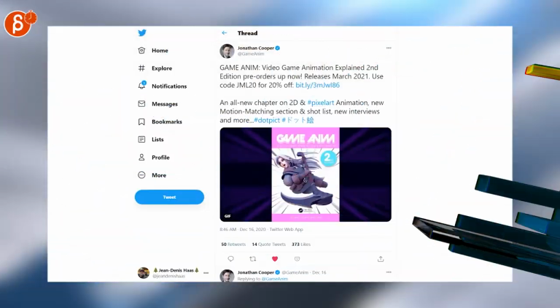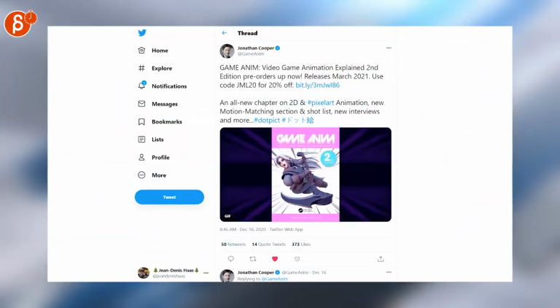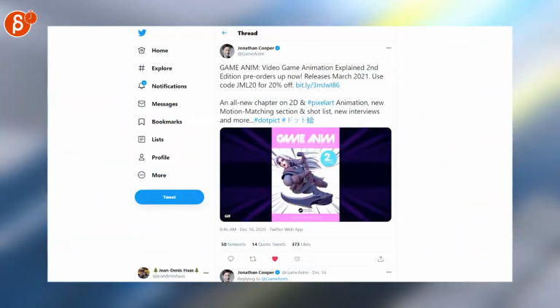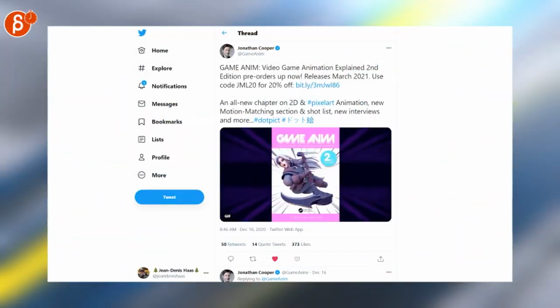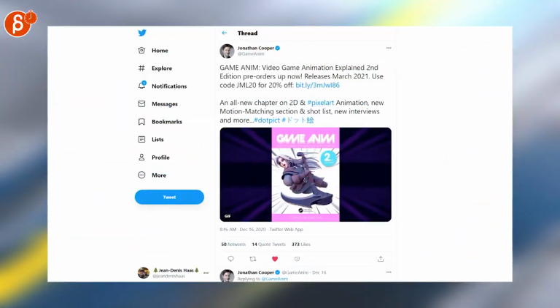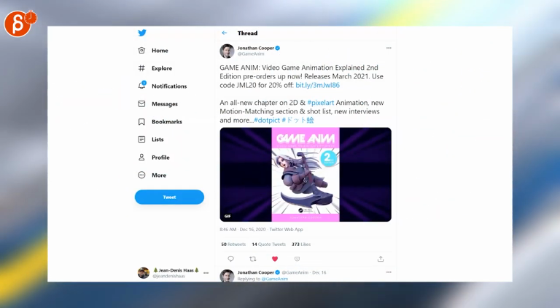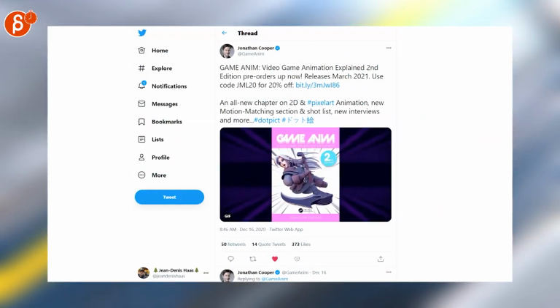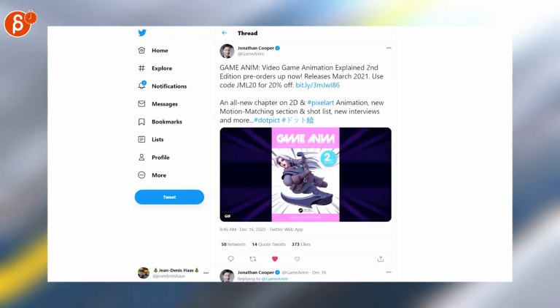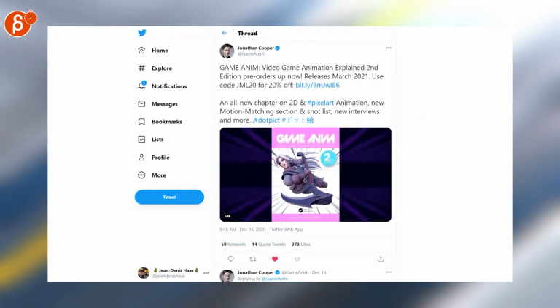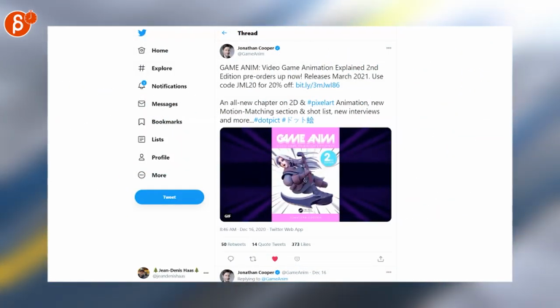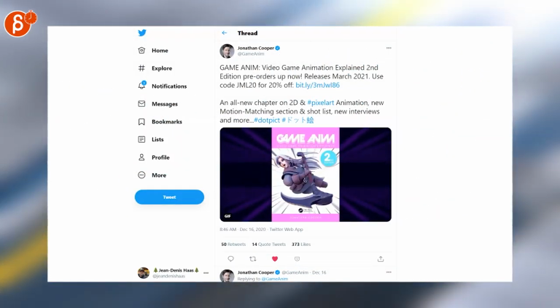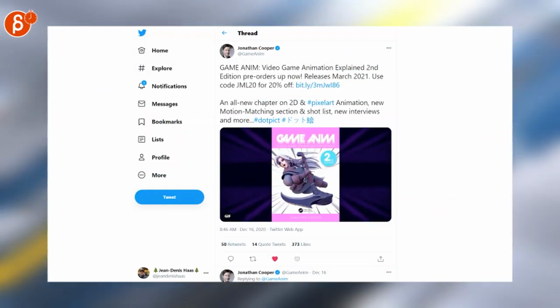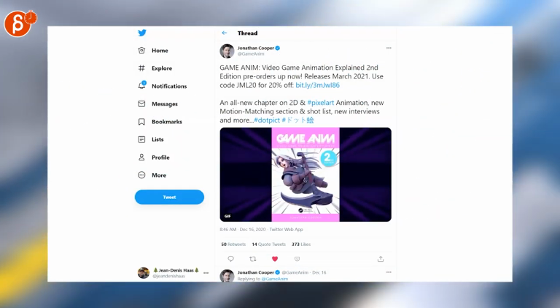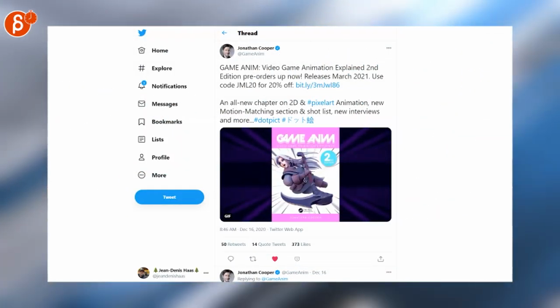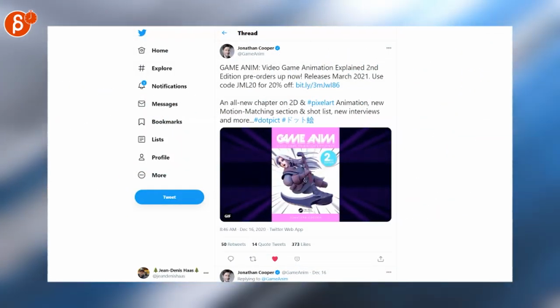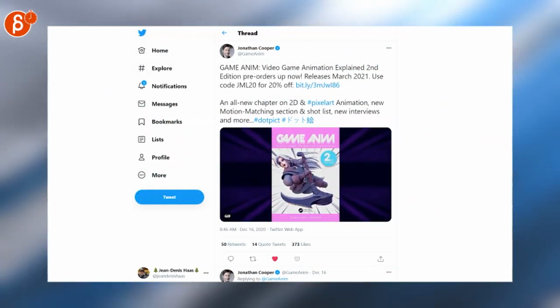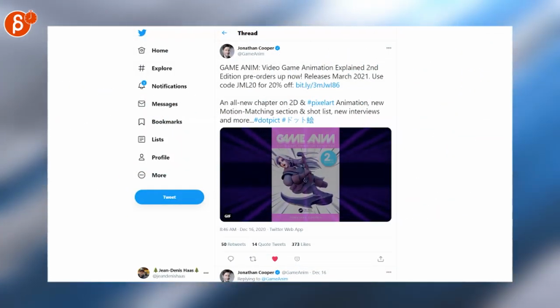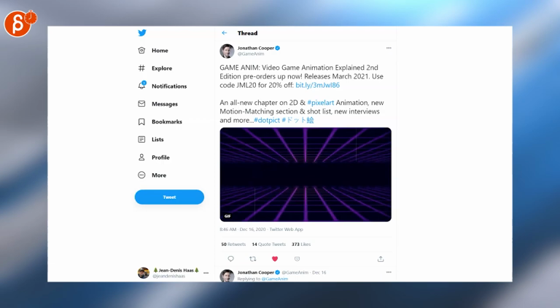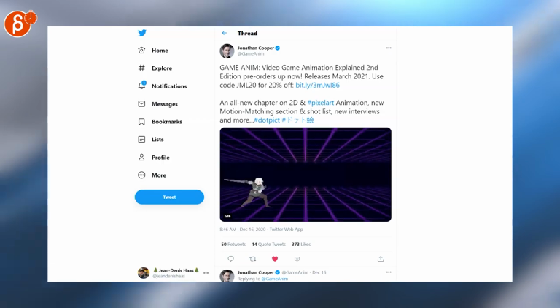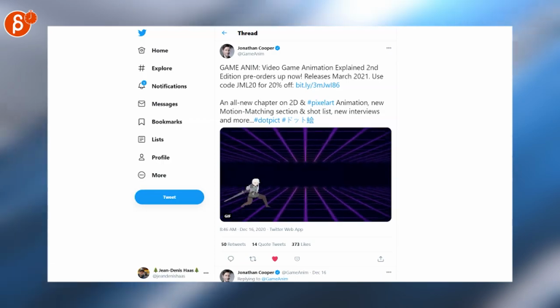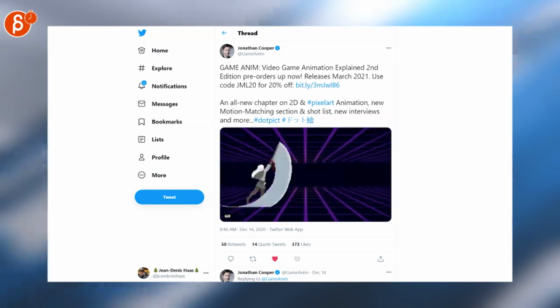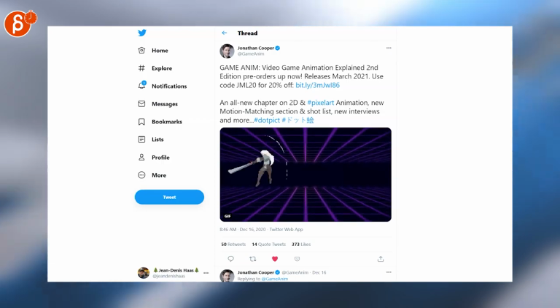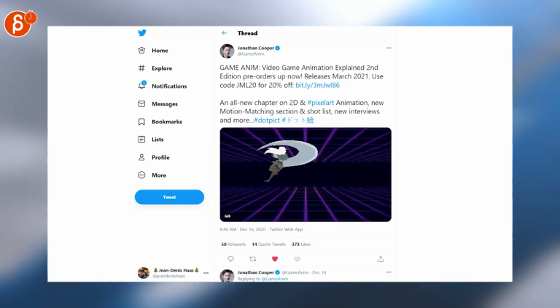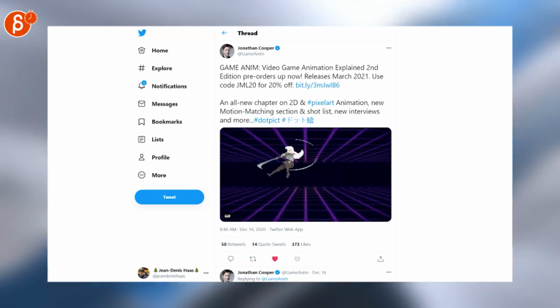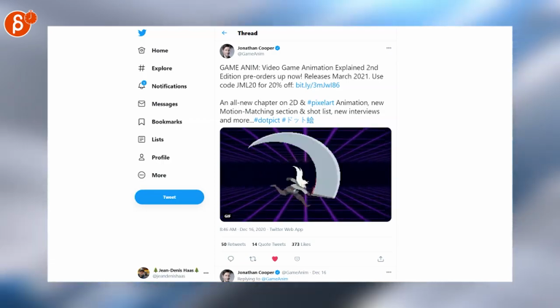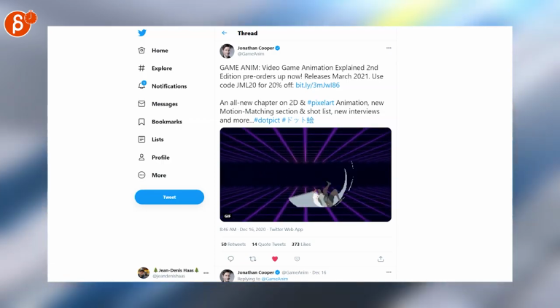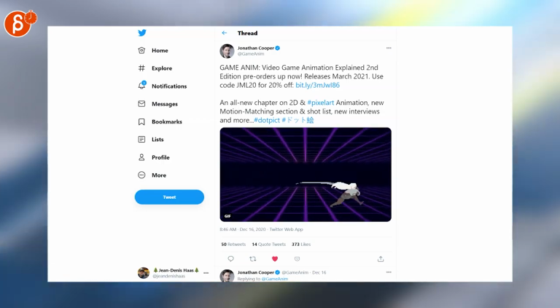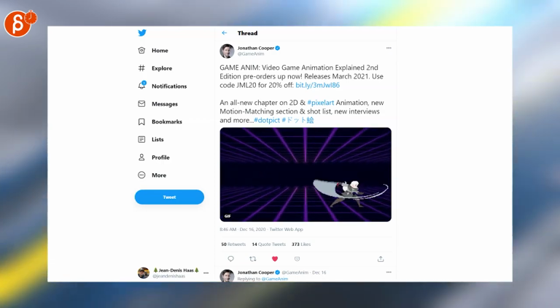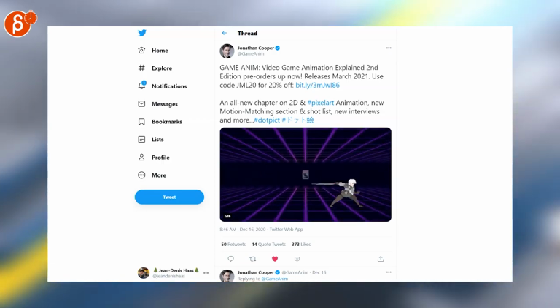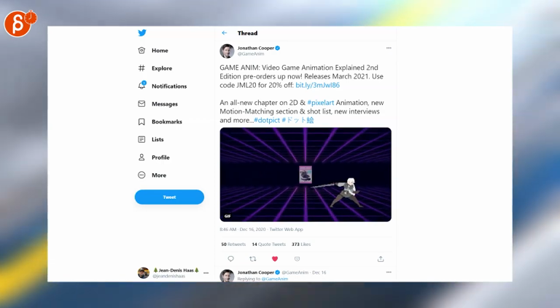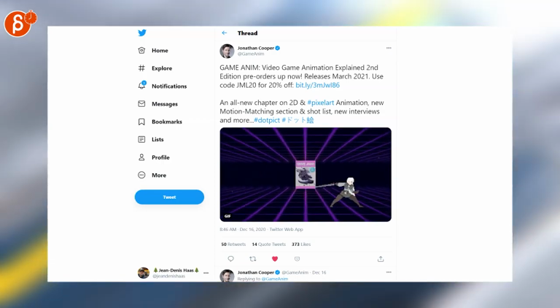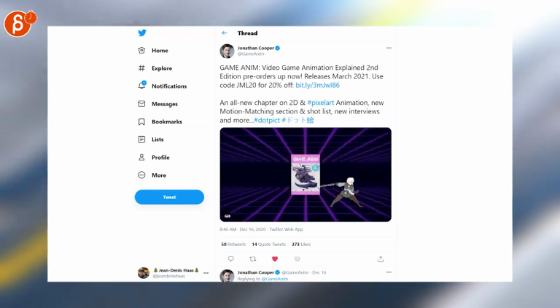Game Anim is getting a second edition and this time it has additional material, including pixel art animation, which is fantastic.